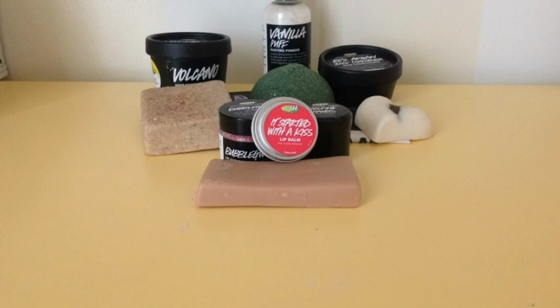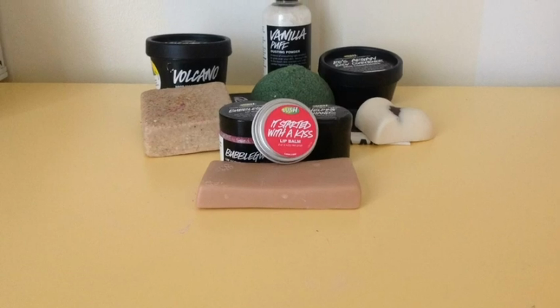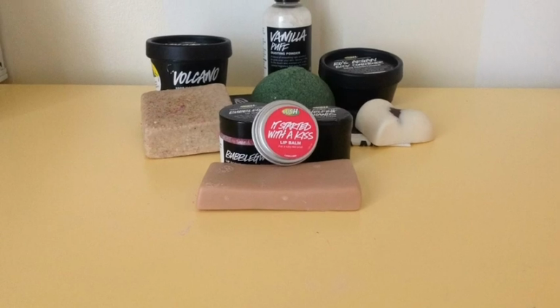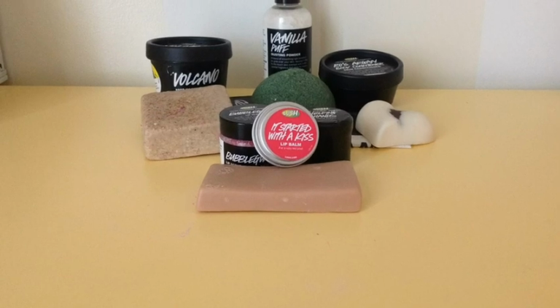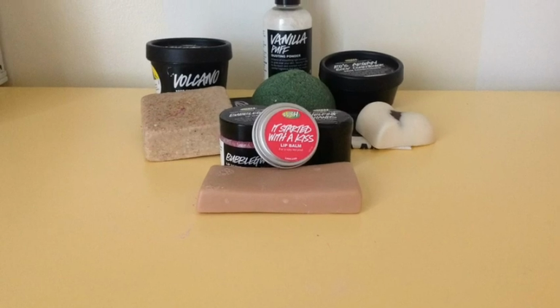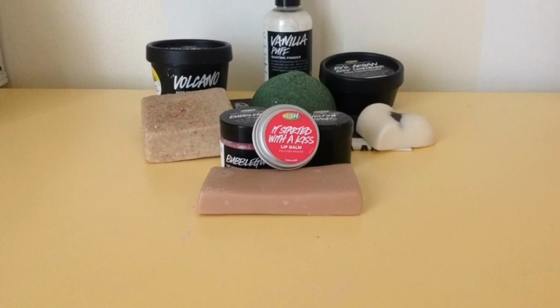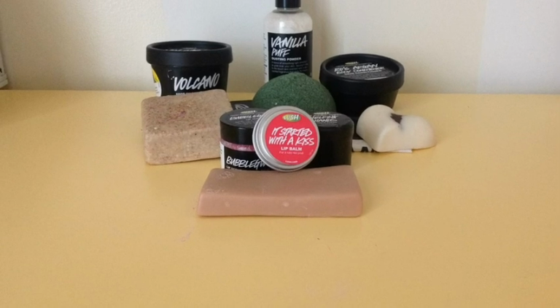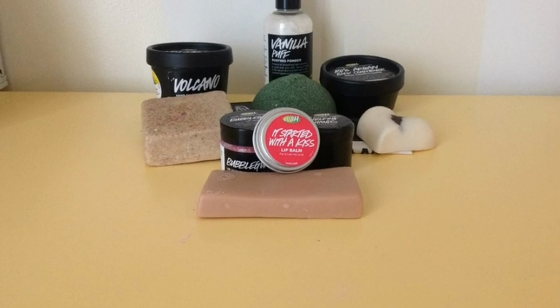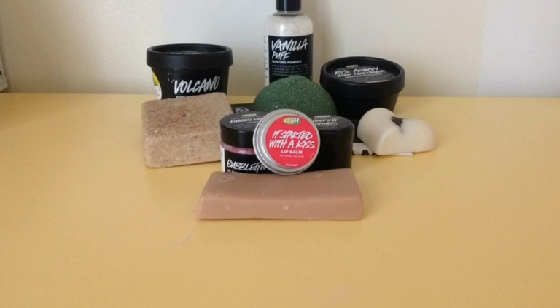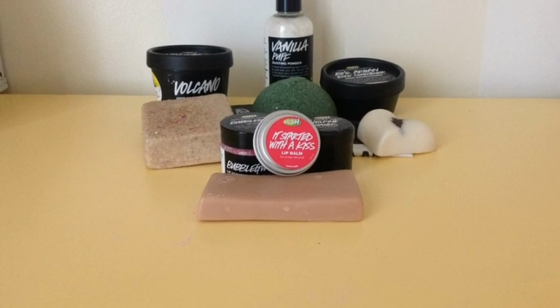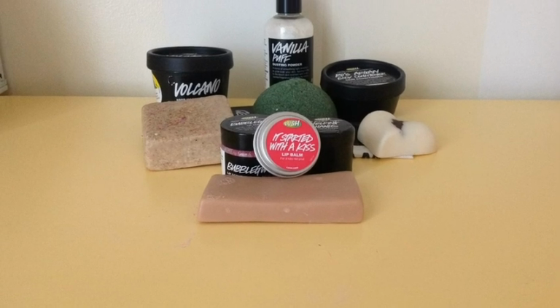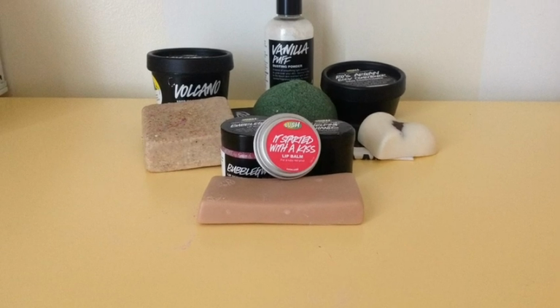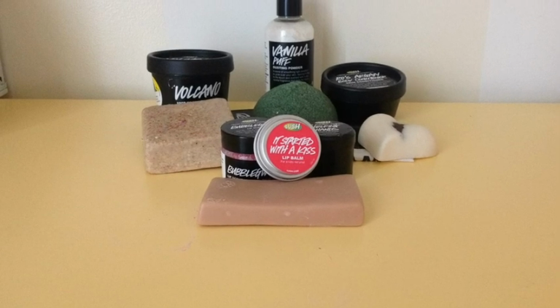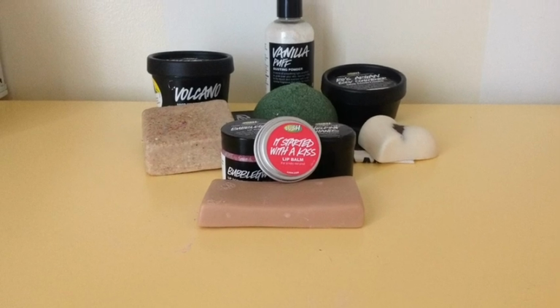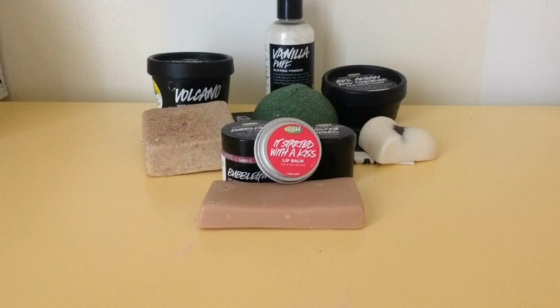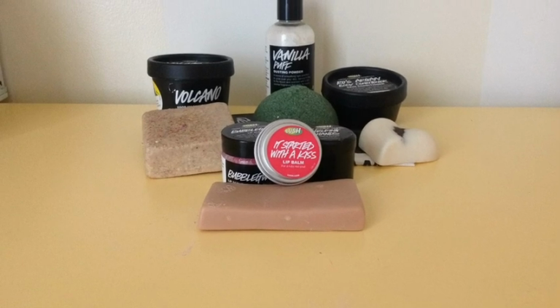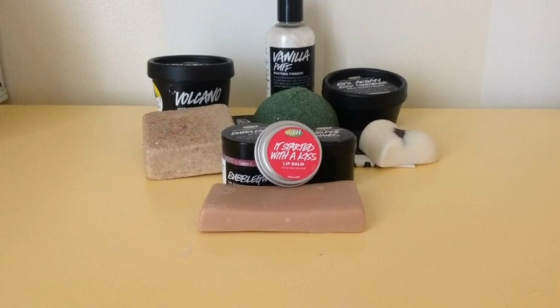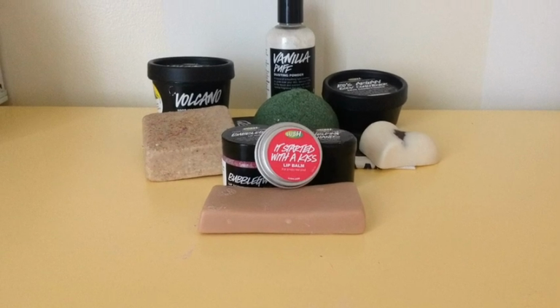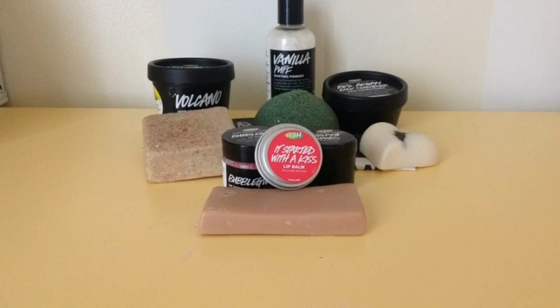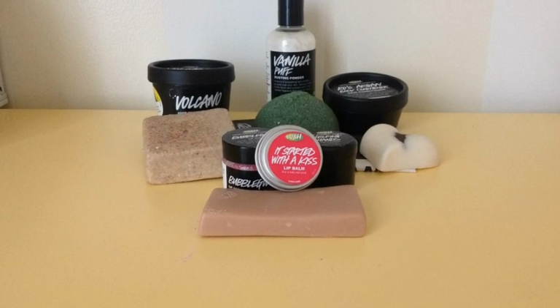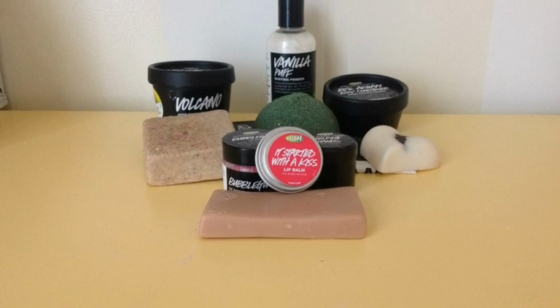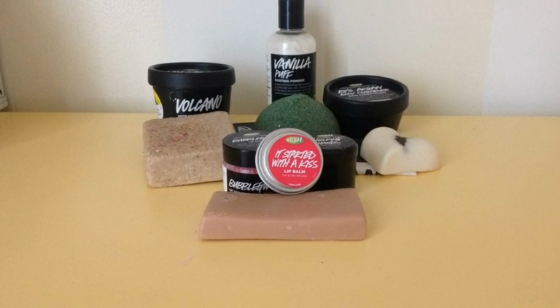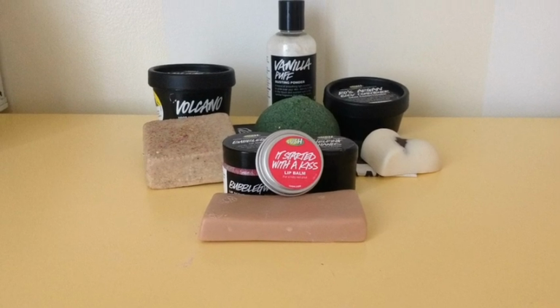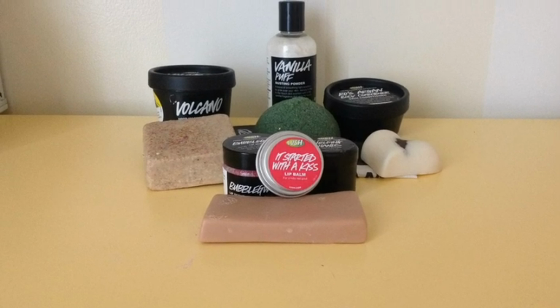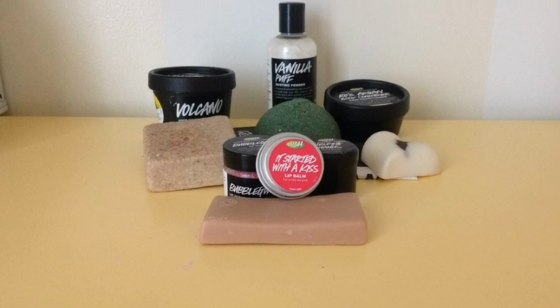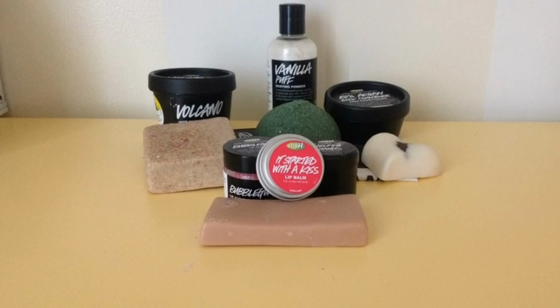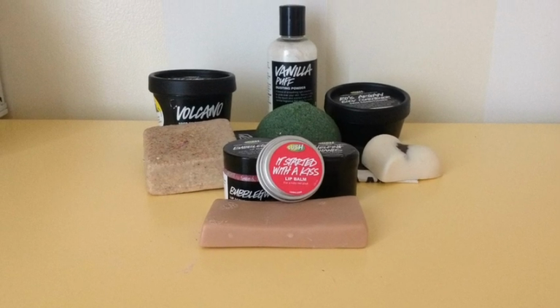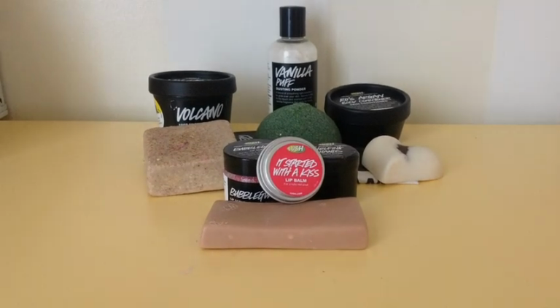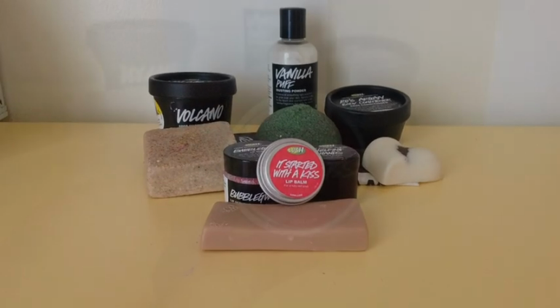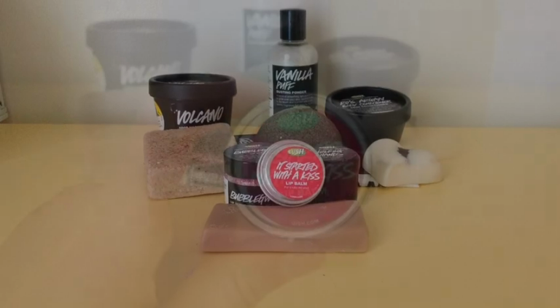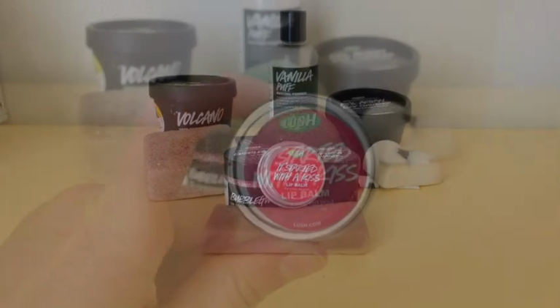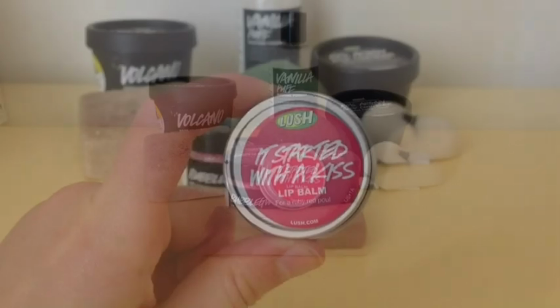Hi guys, today I'm going to be doing a video on my top 10 favorite products from Lush. Enjoy!